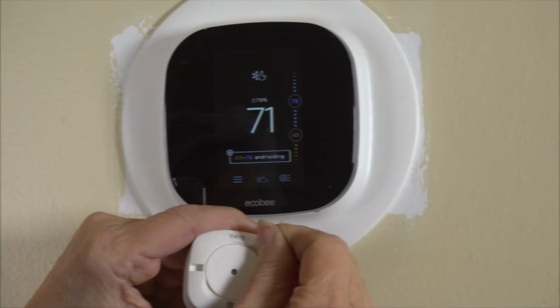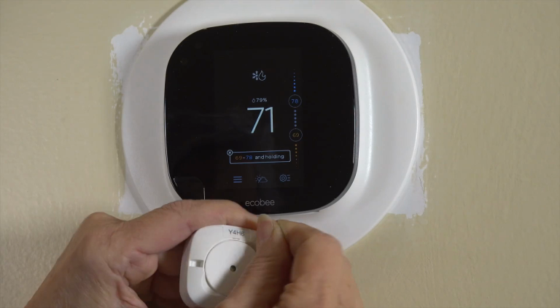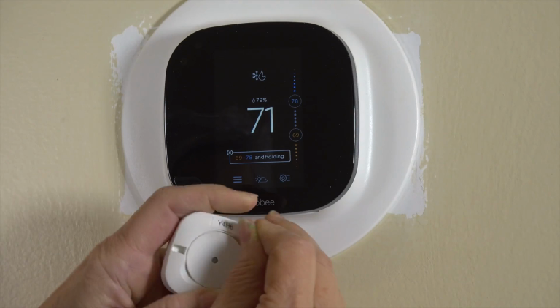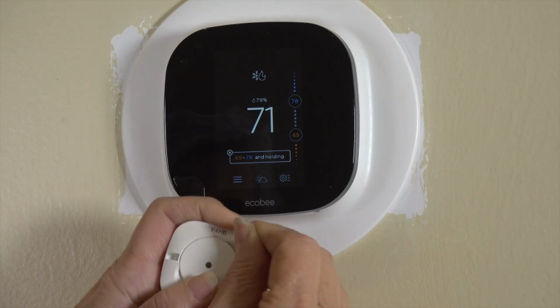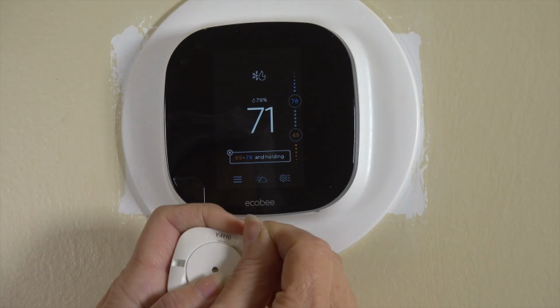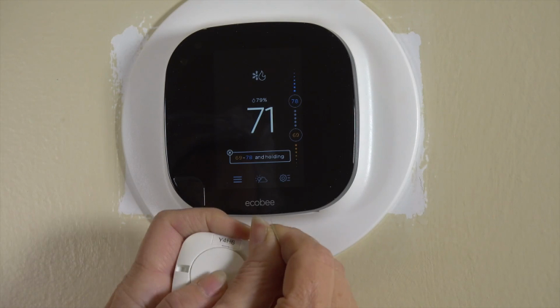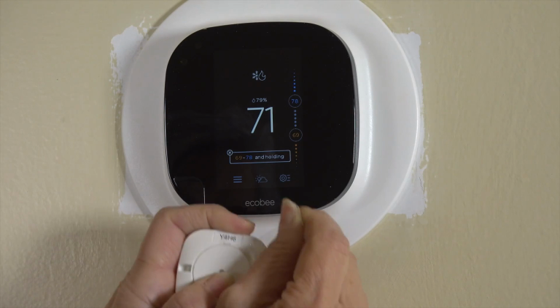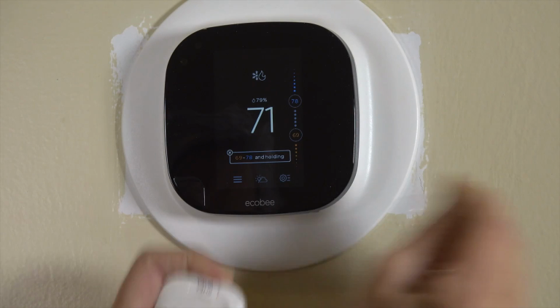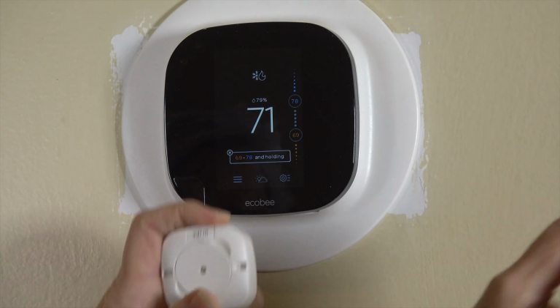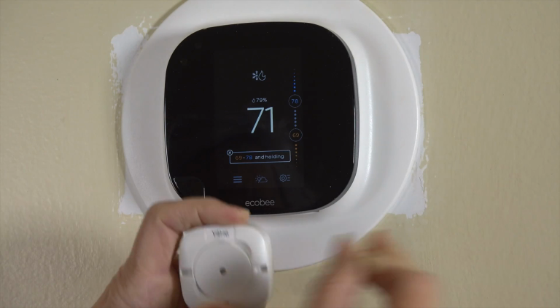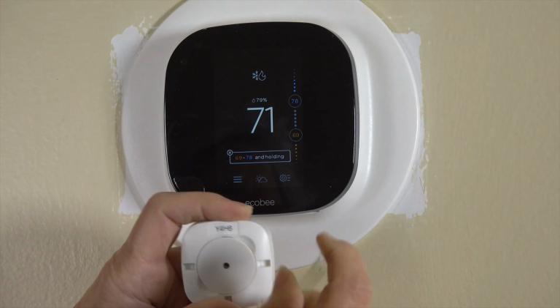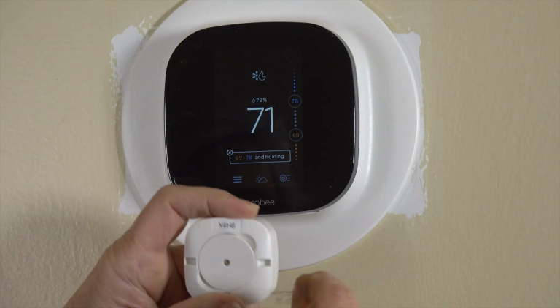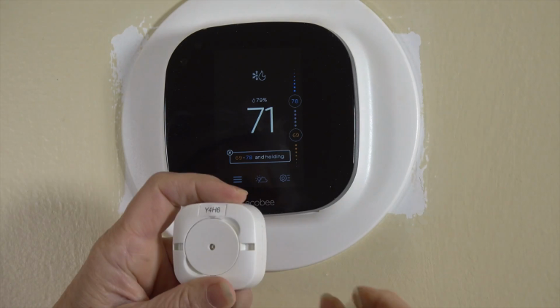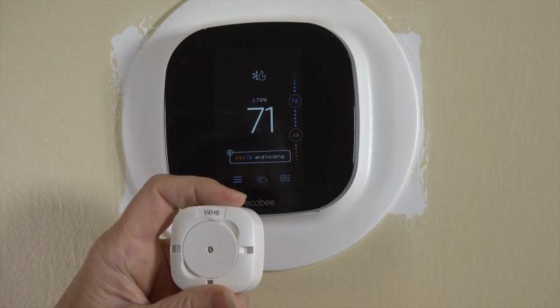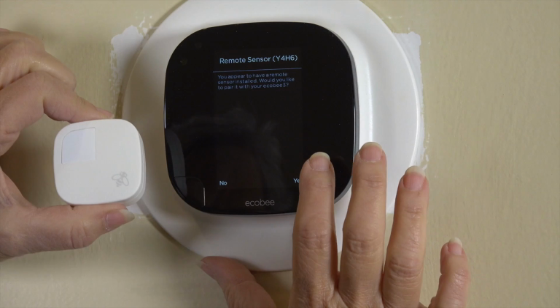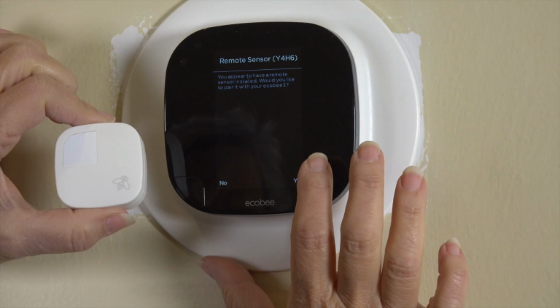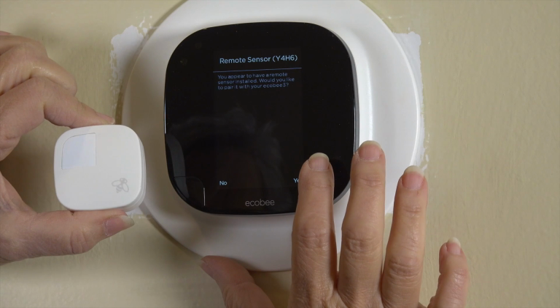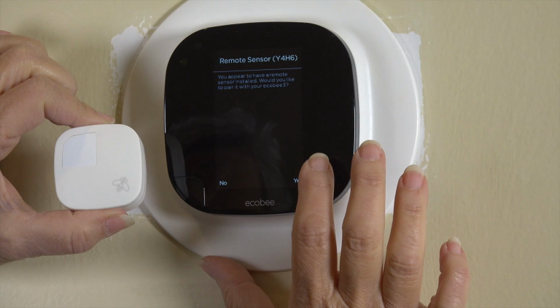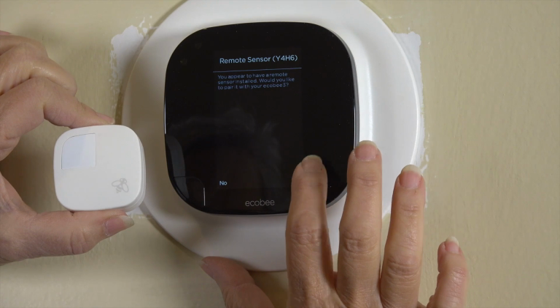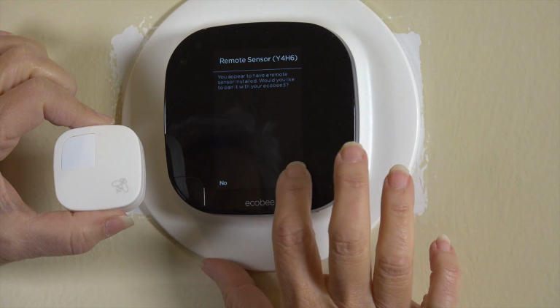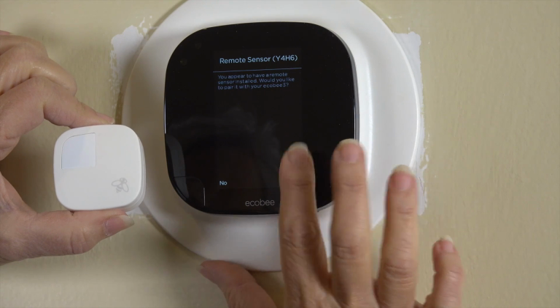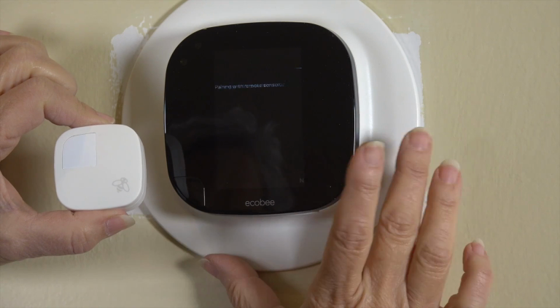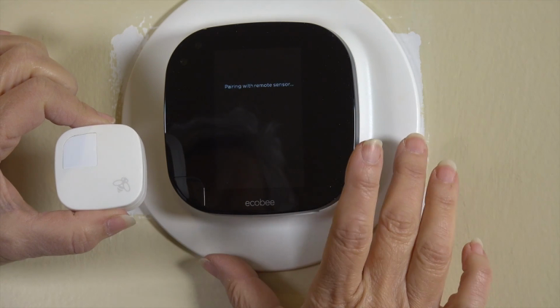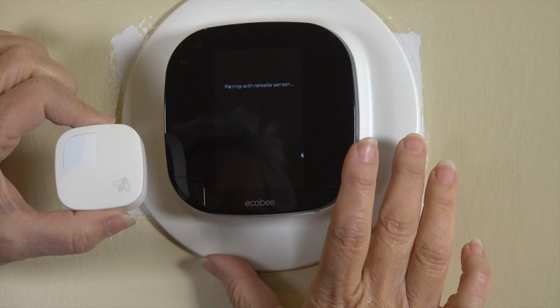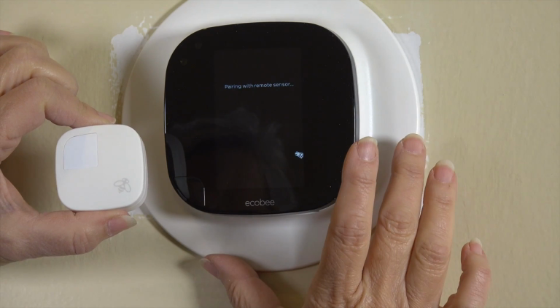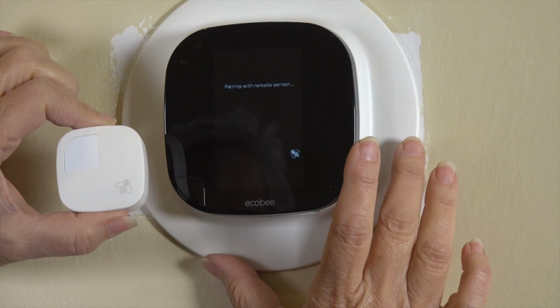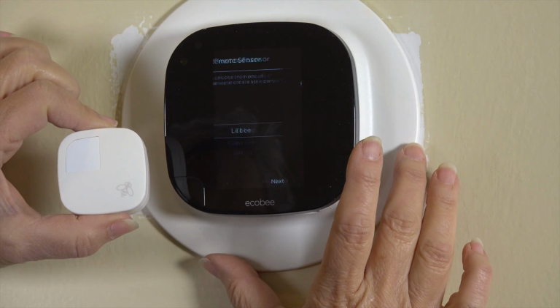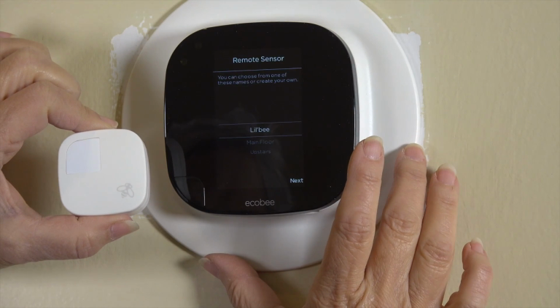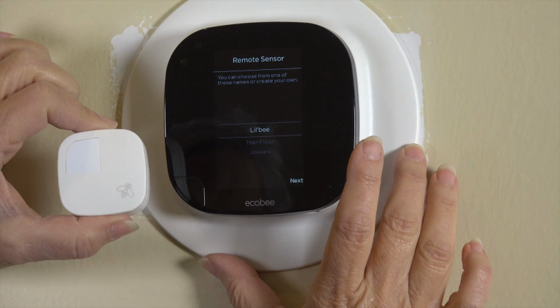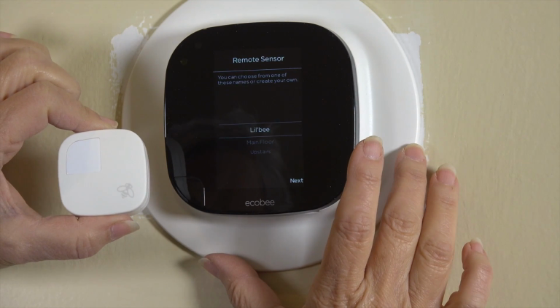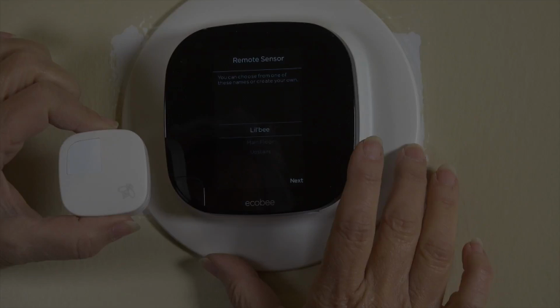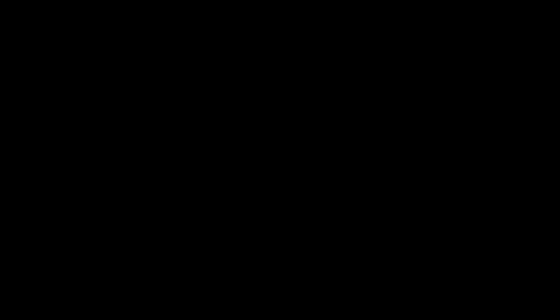Mom also set up the included sensor. This sensor can be placed in any room to help control when the system is active. Mom placed it in her bedroom.